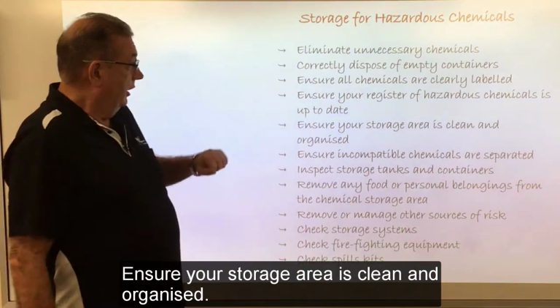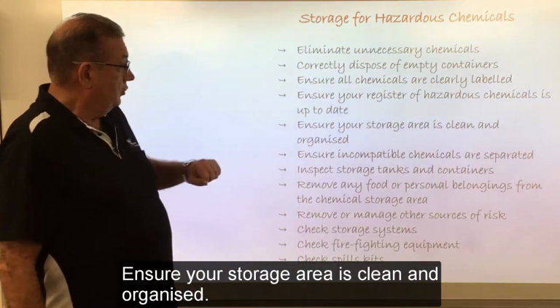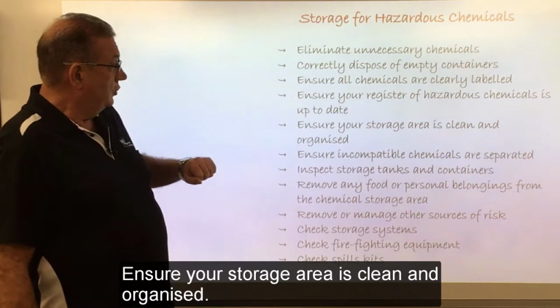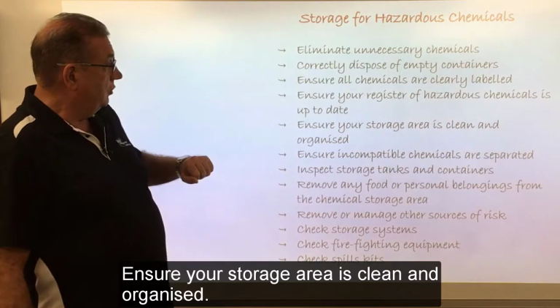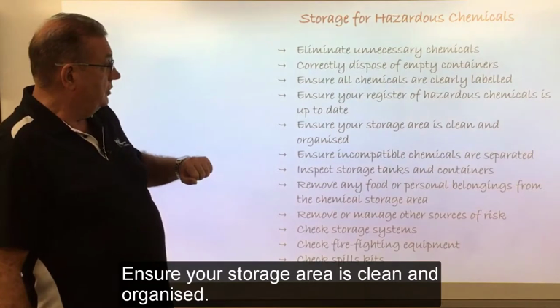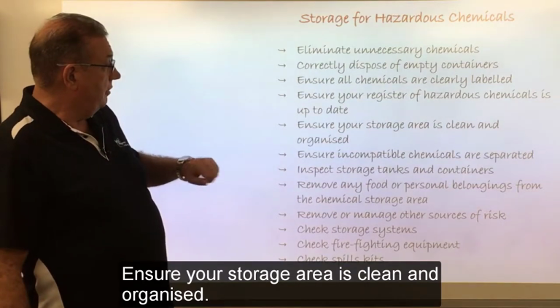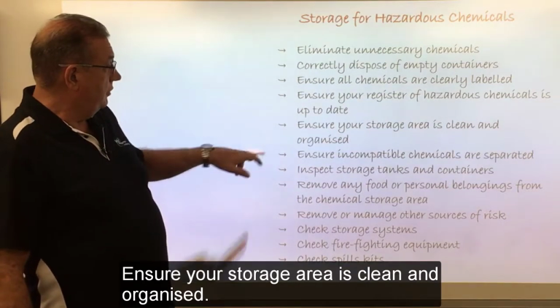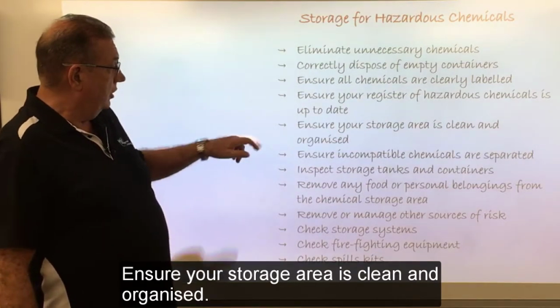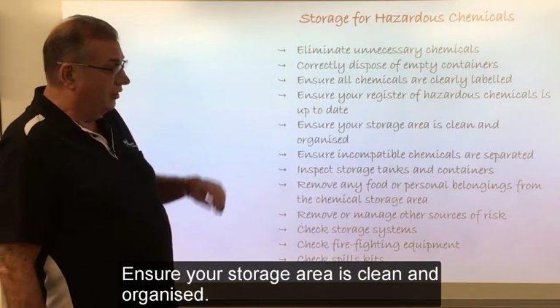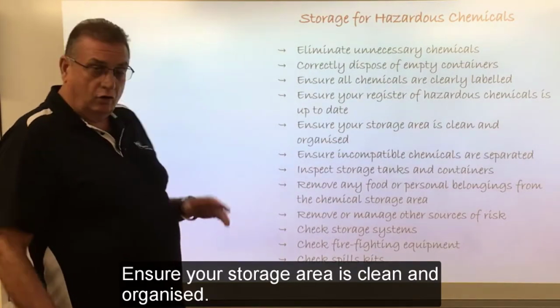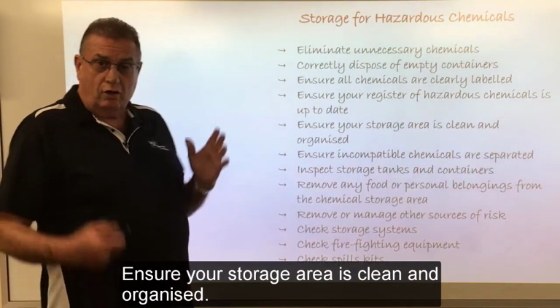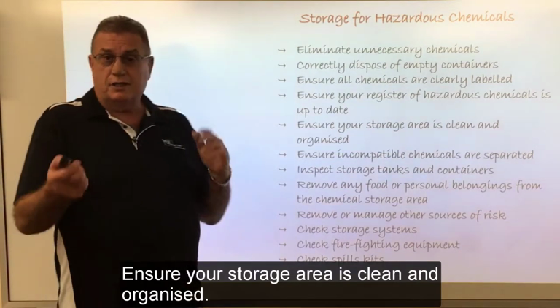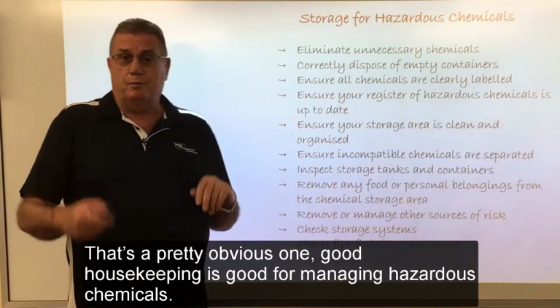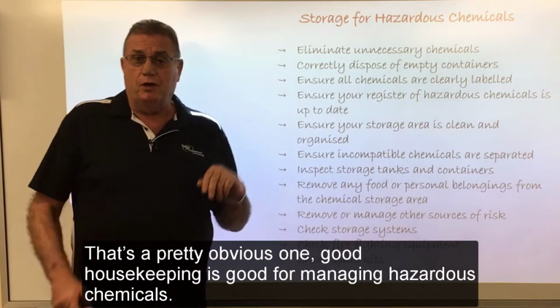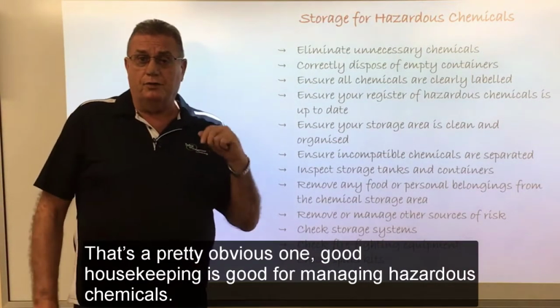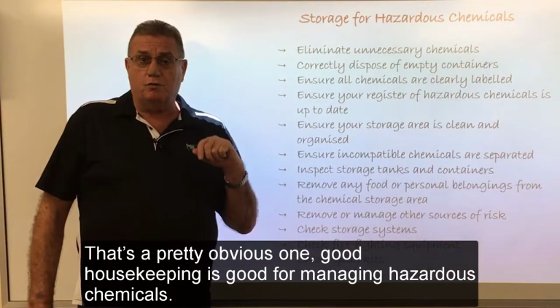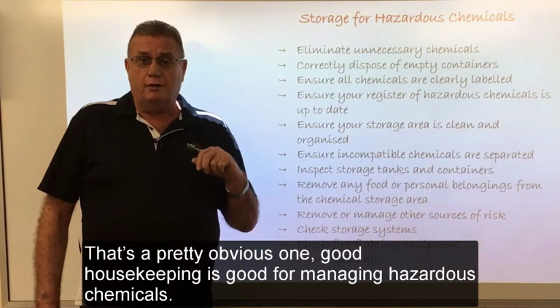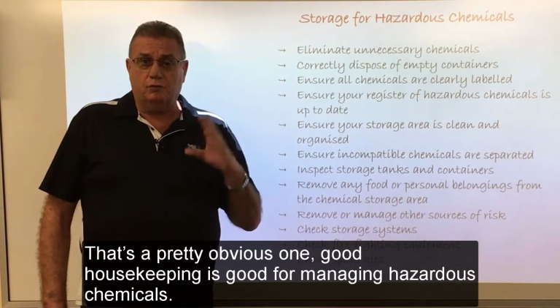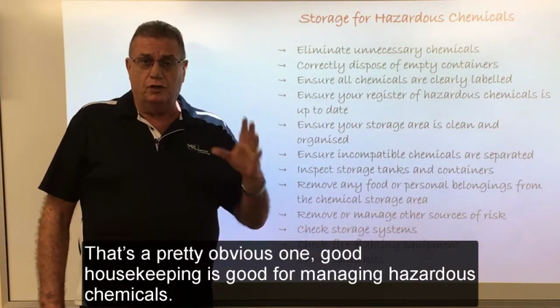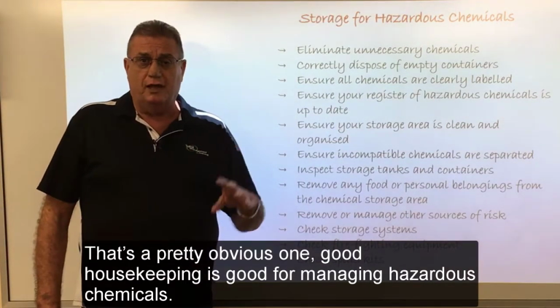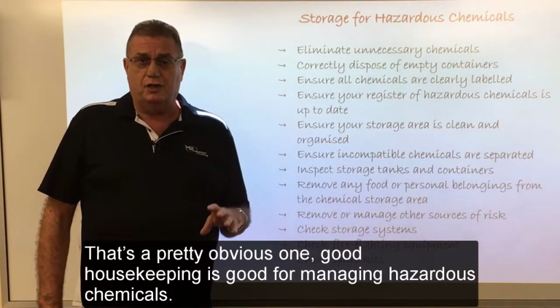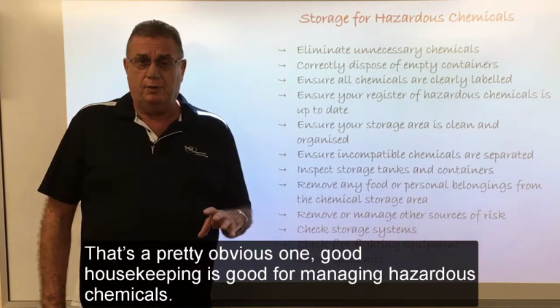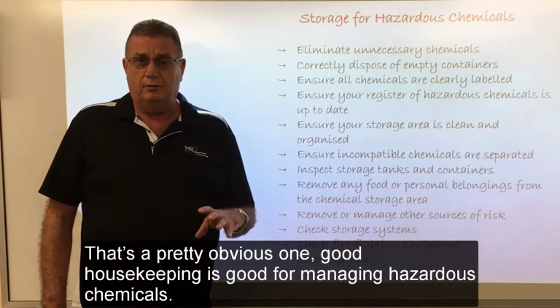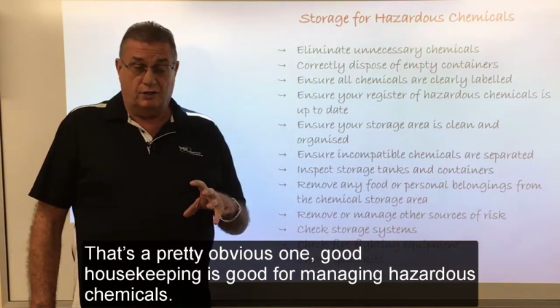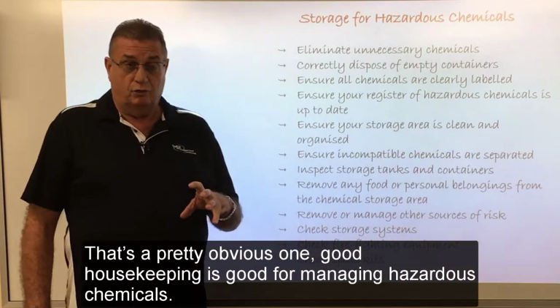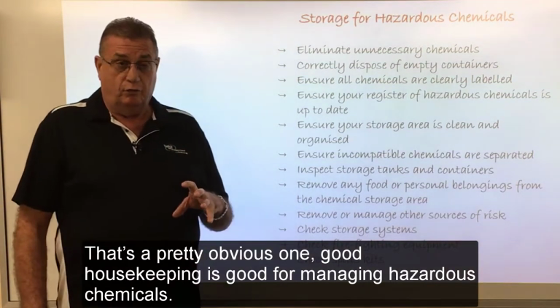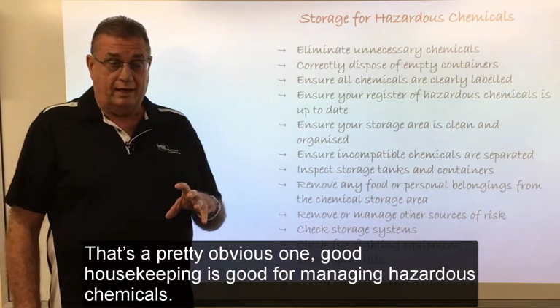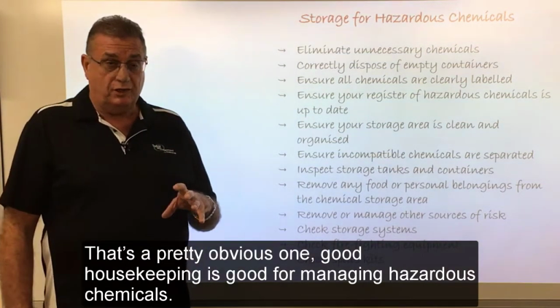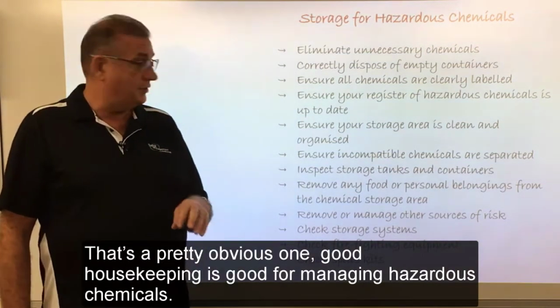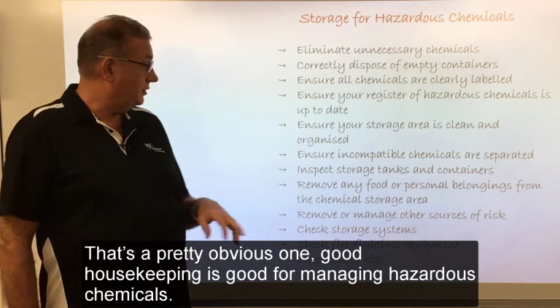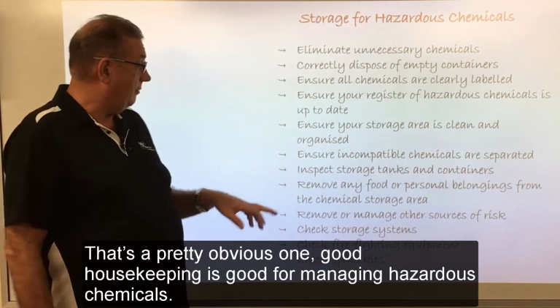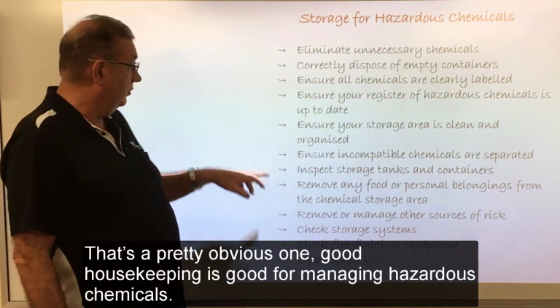Ensure your storage area is clean and organised — that's a pretty obvious one. Good housekeeping is good for managing hazardous chemicals.